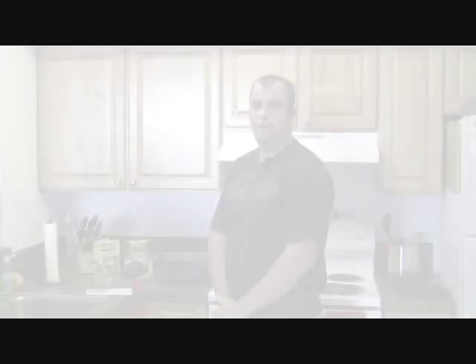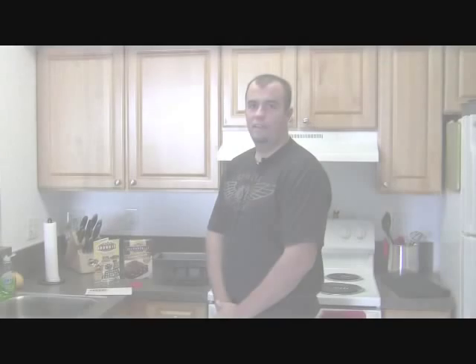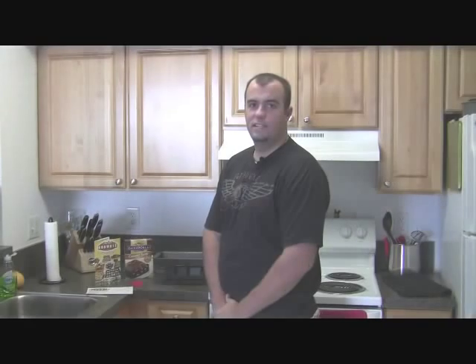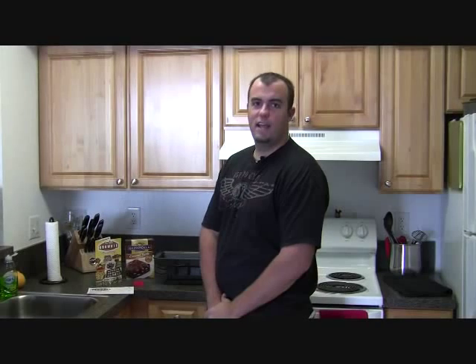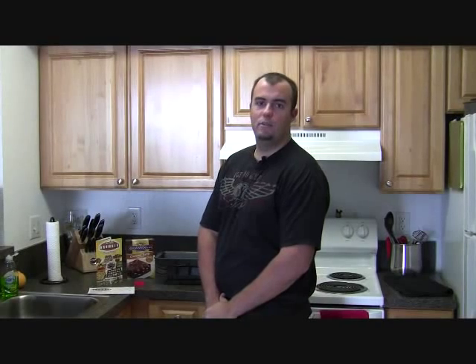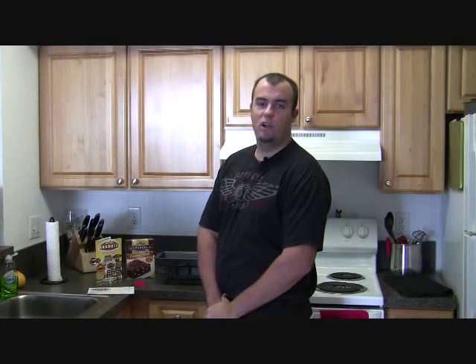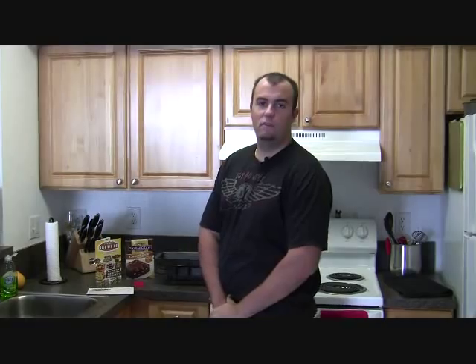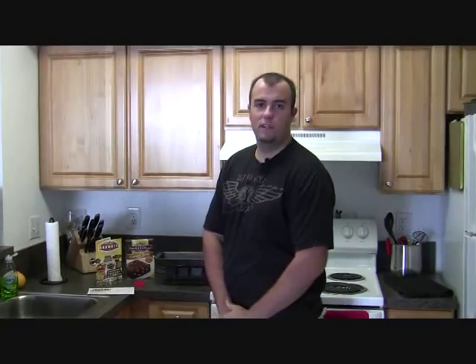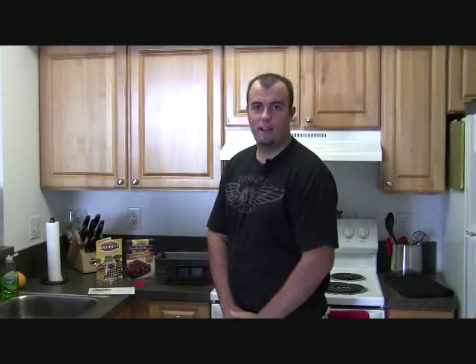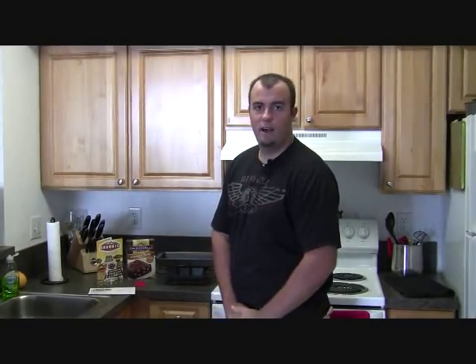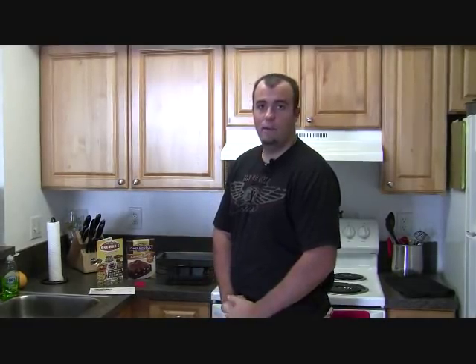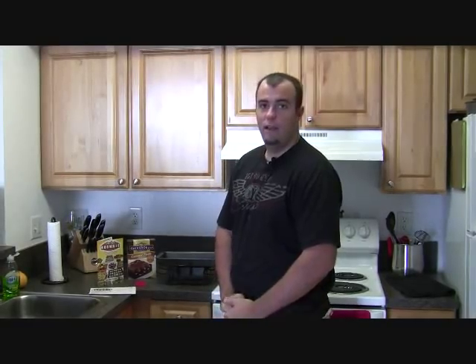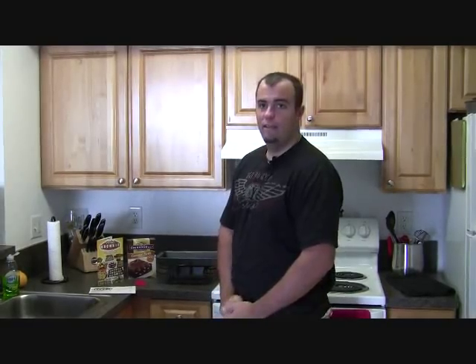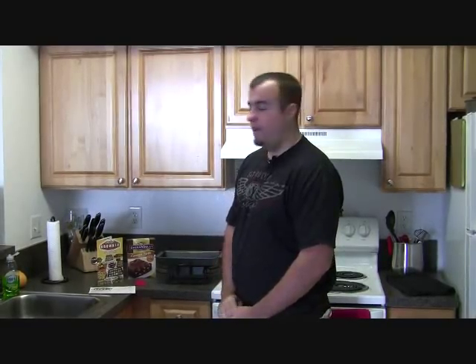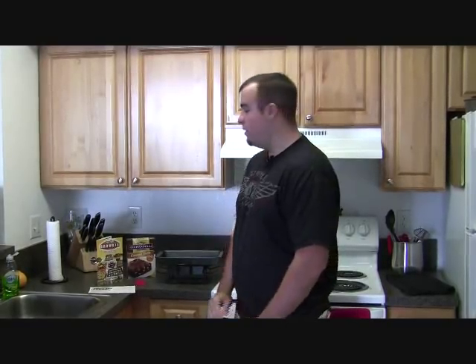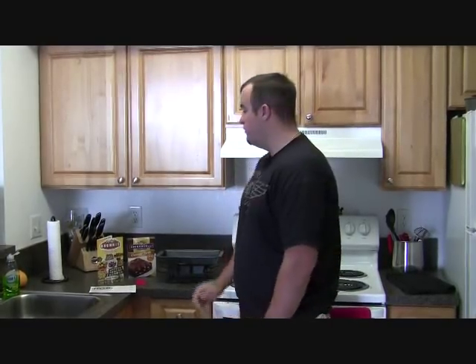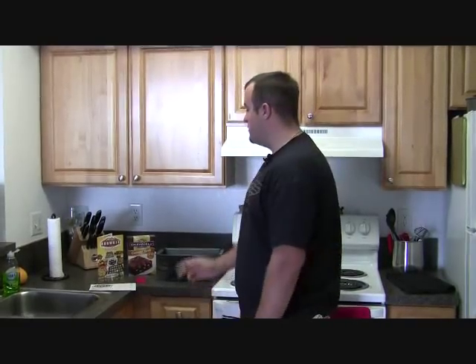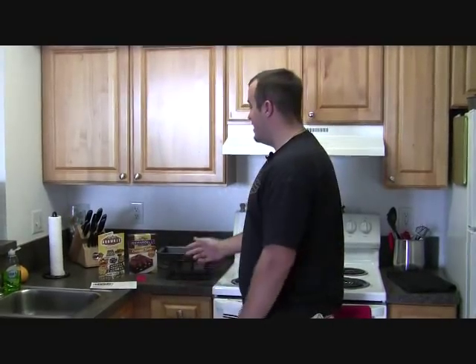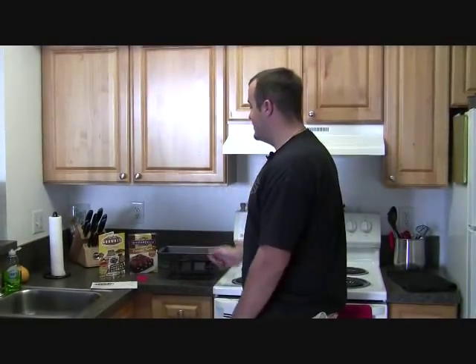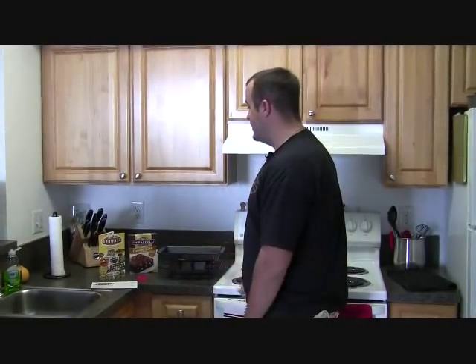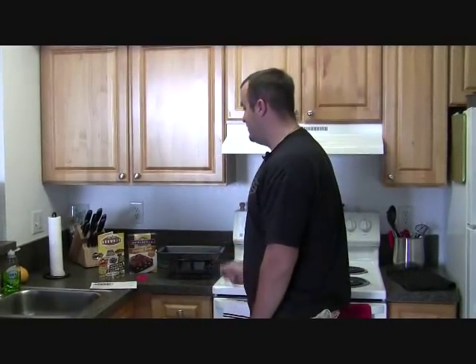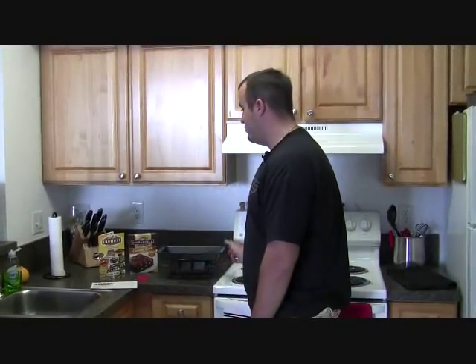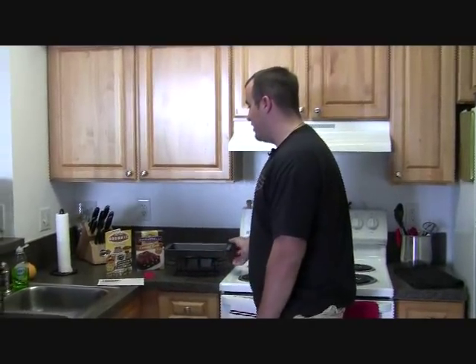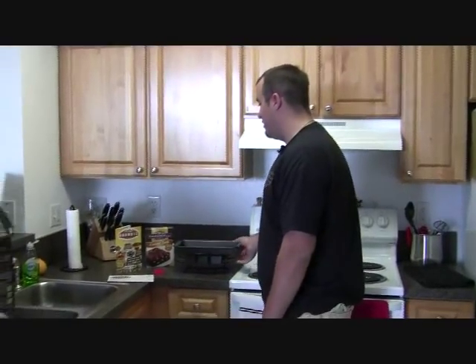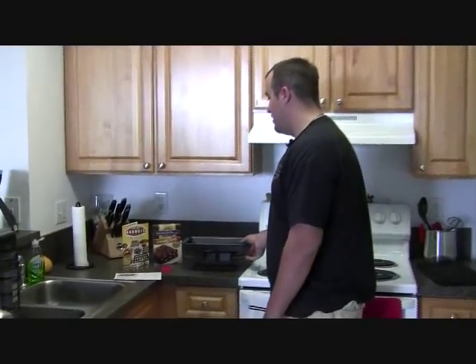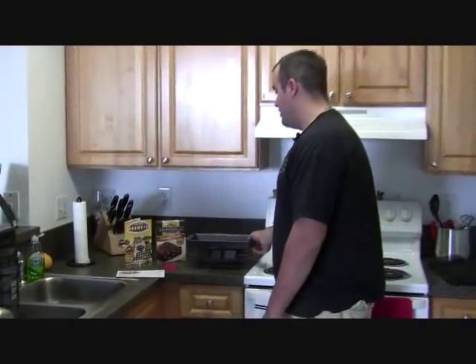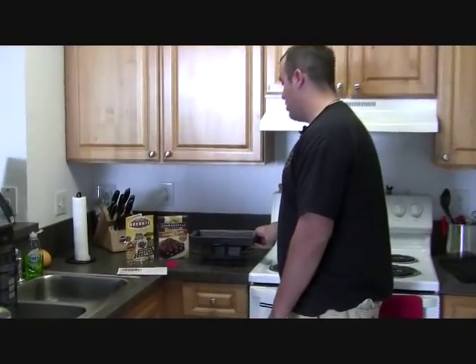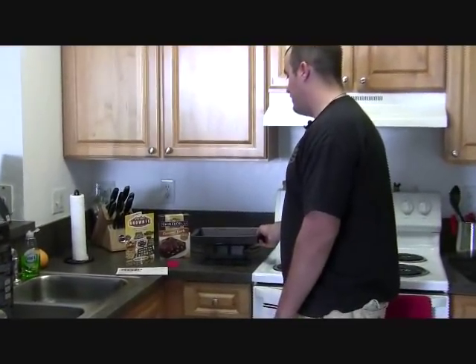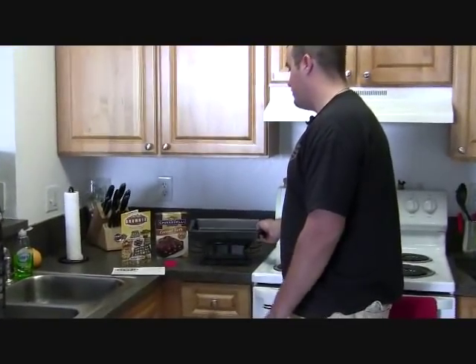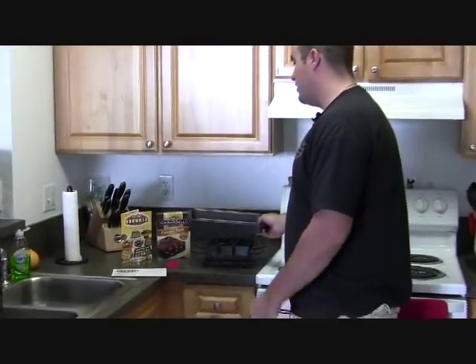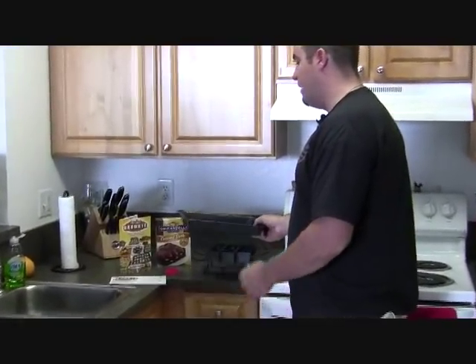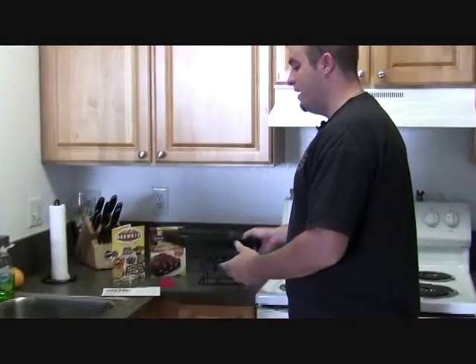Hi, this is Dan with StarReviews.com, and today we're going to review the As Seen on TV product, the Perfect Brownie Pan.